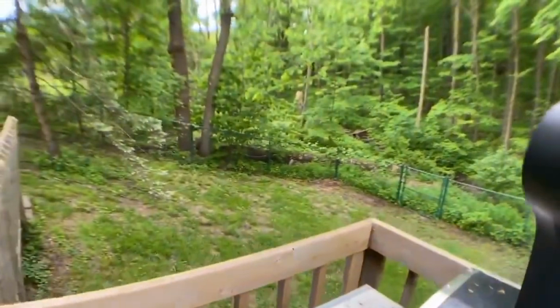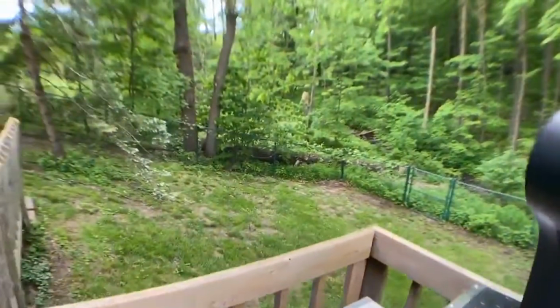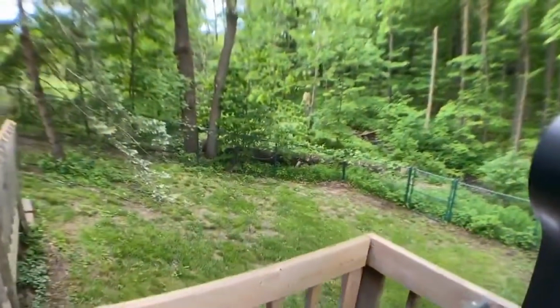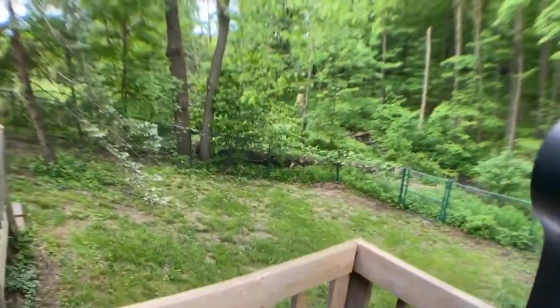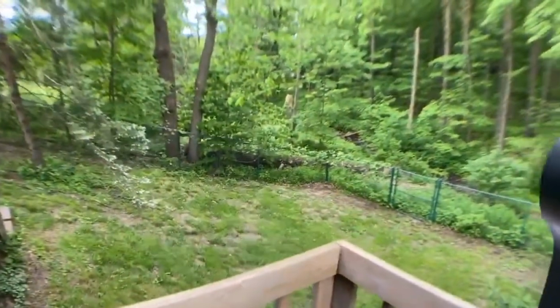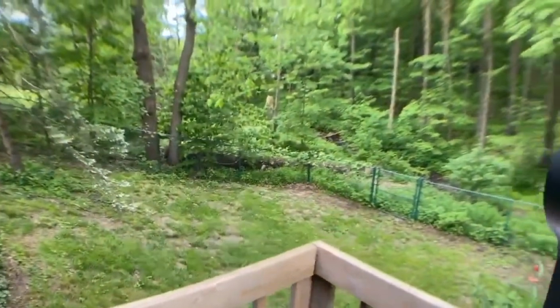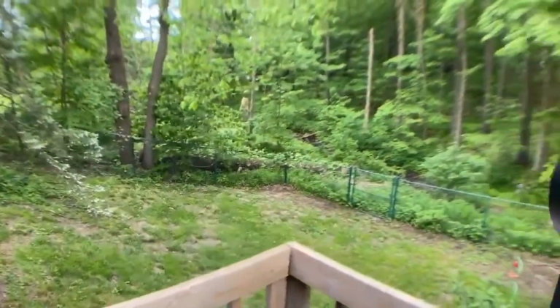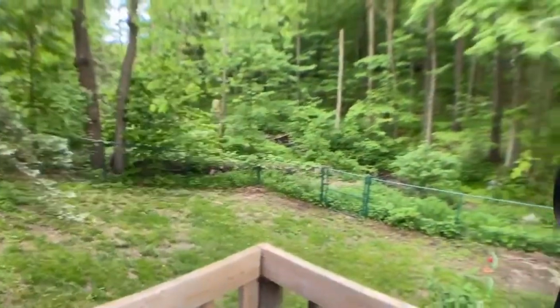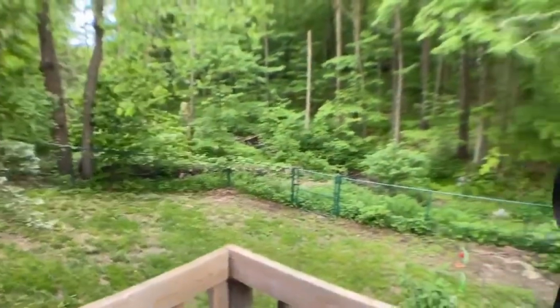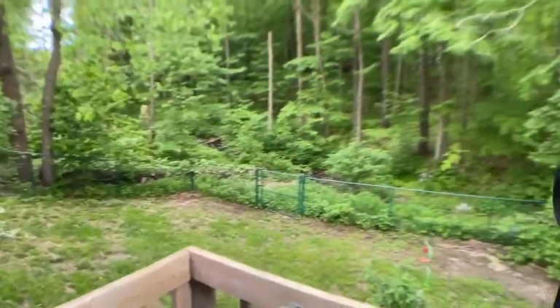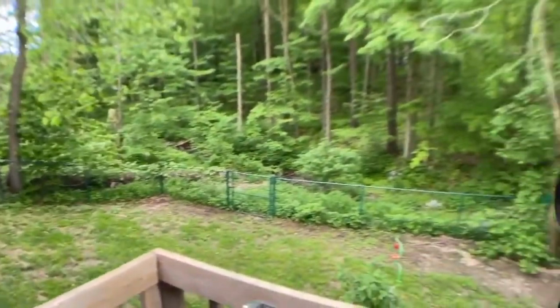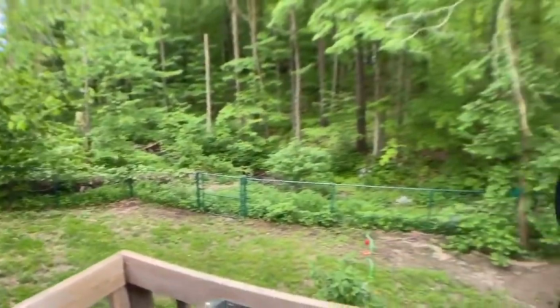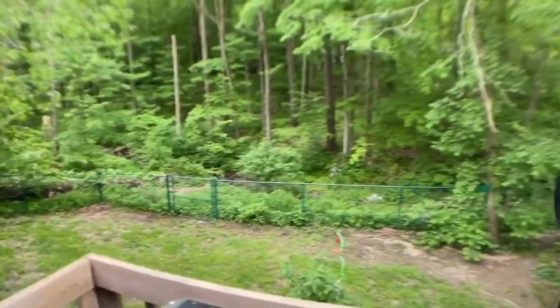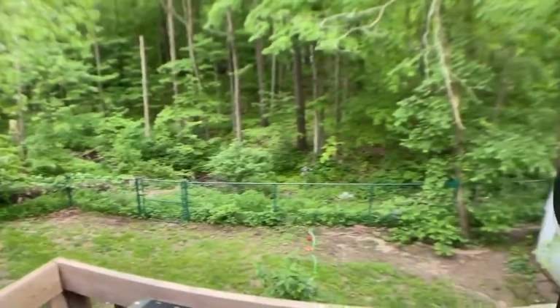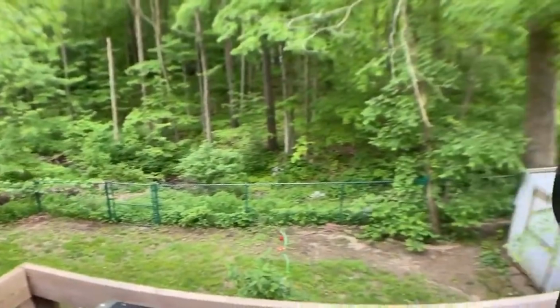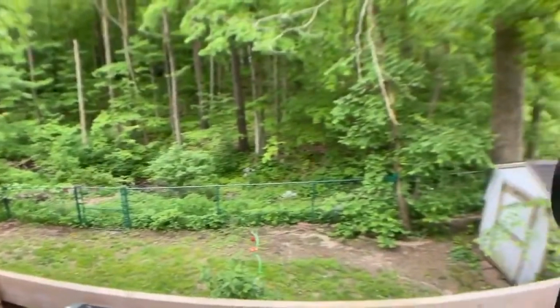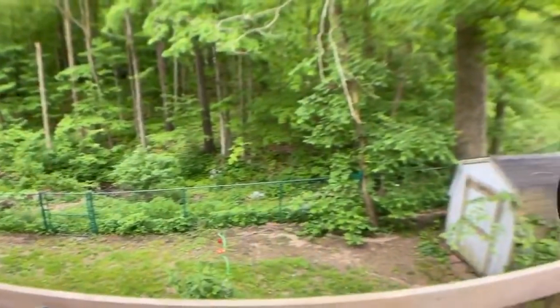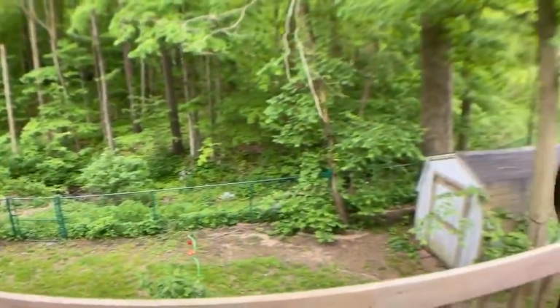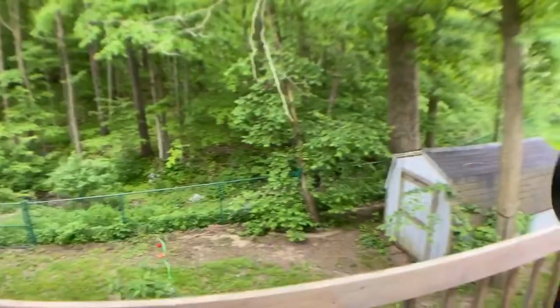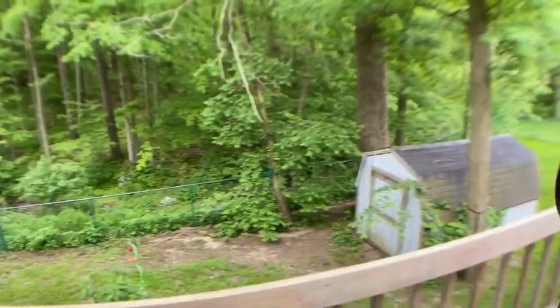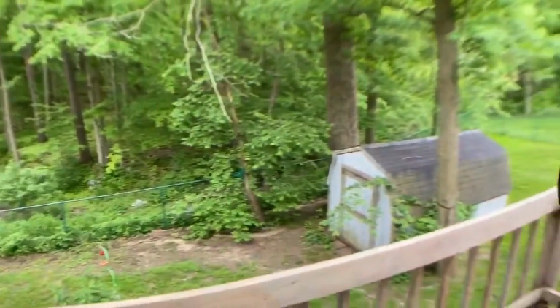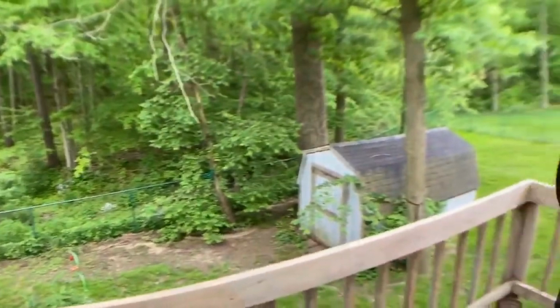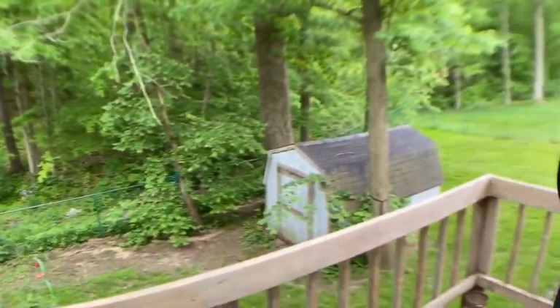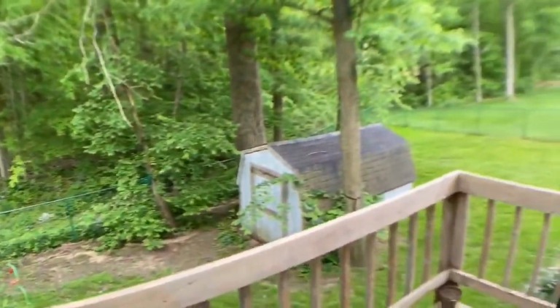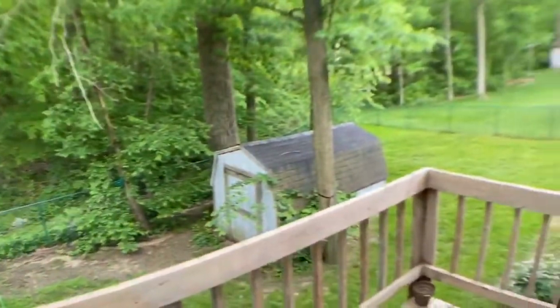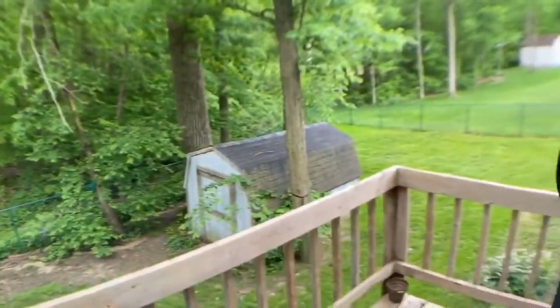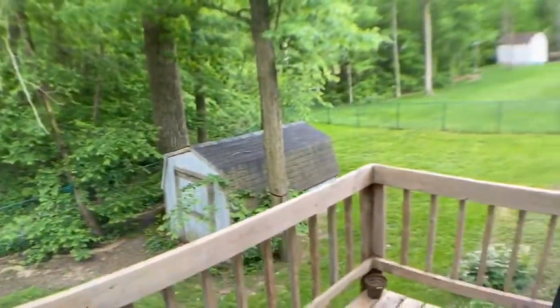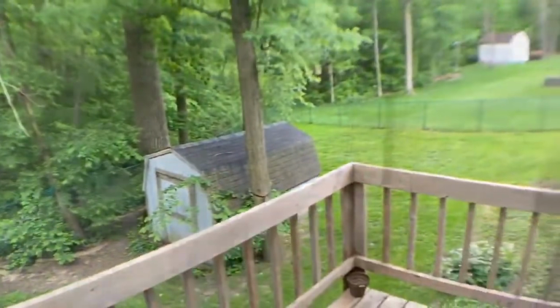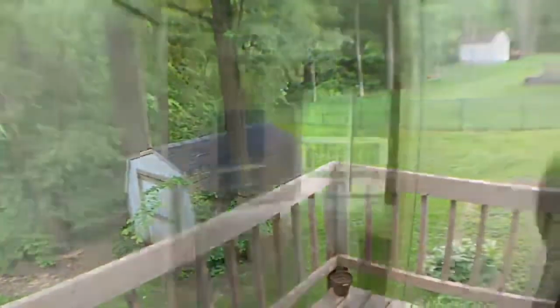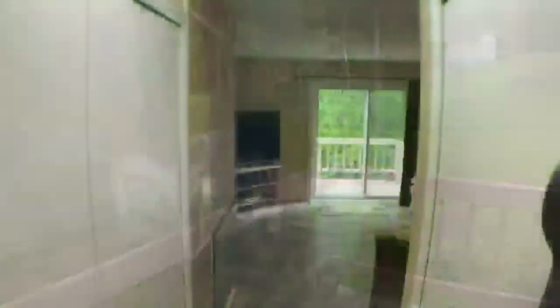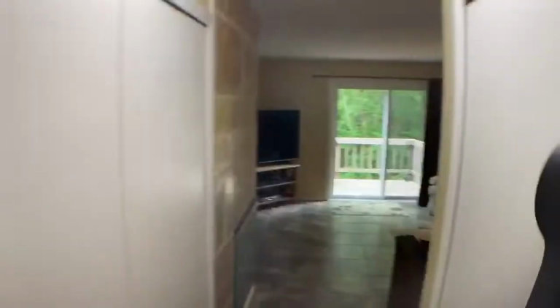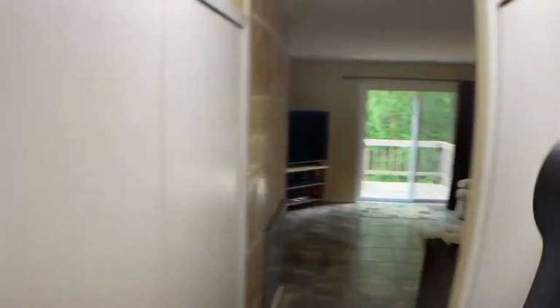If you've been waiting for a move-in-ready home with stunning views in all directions, this just might be the one.